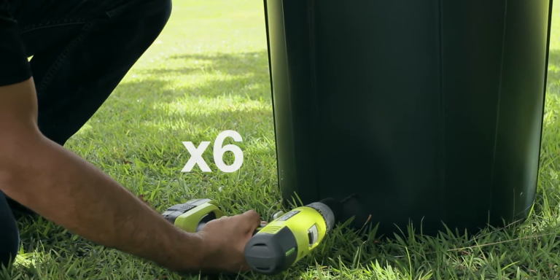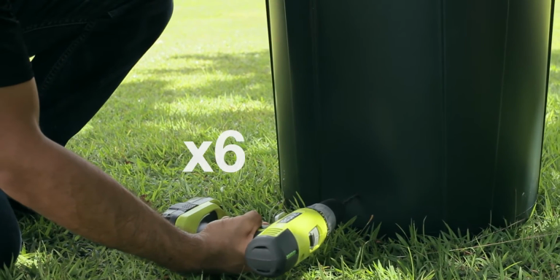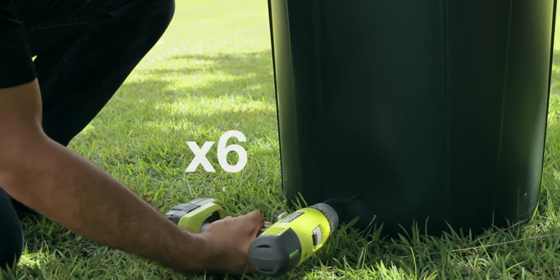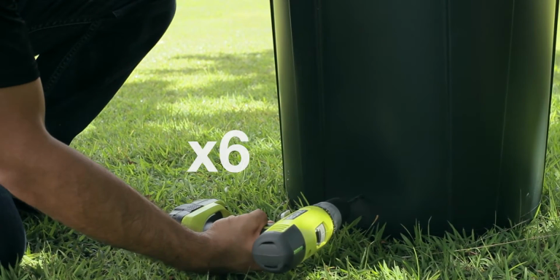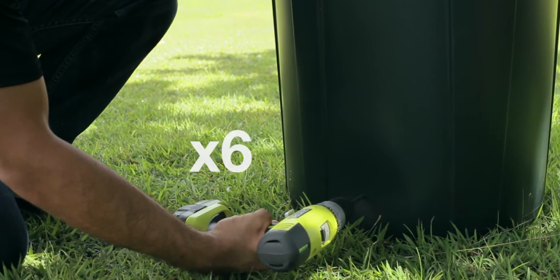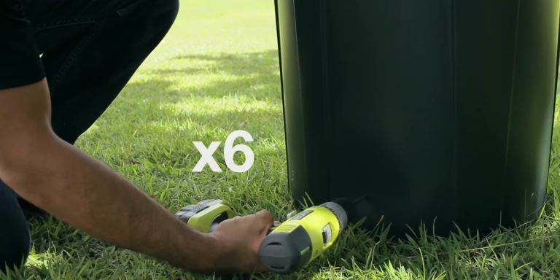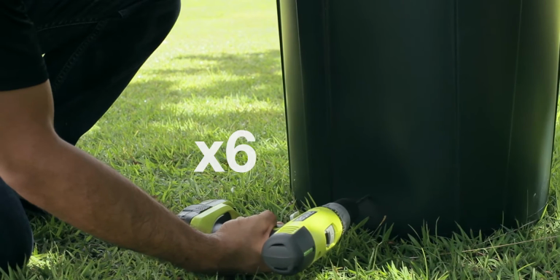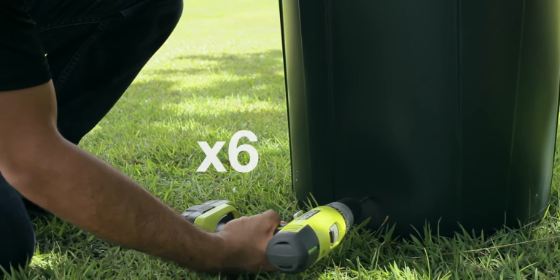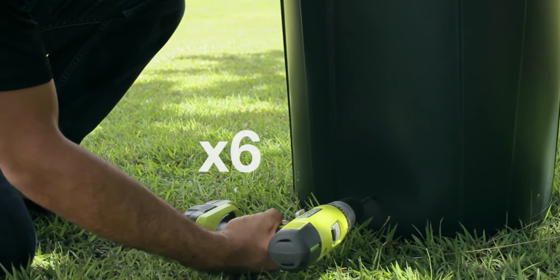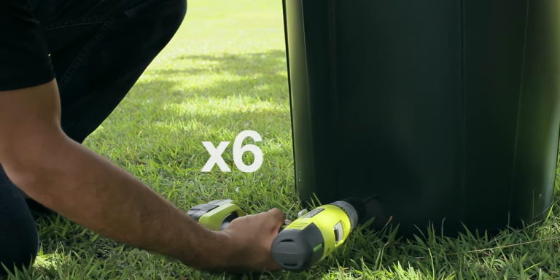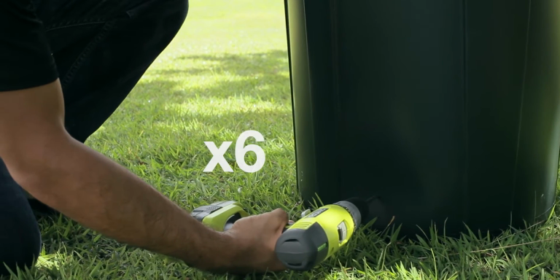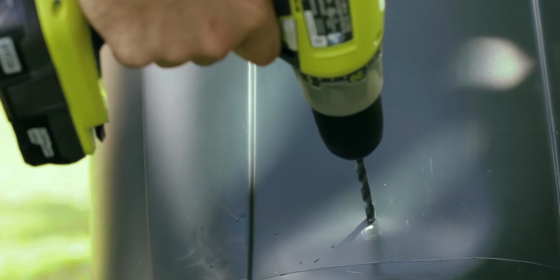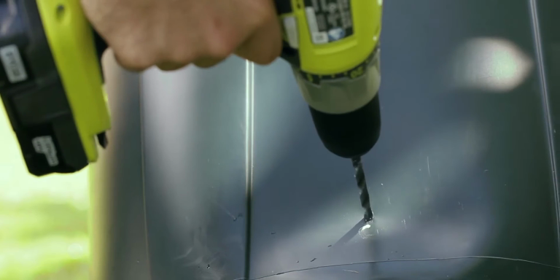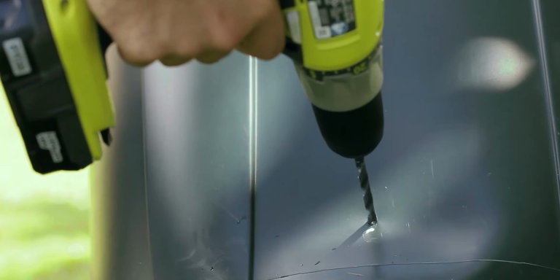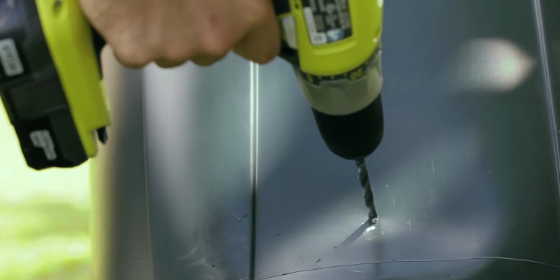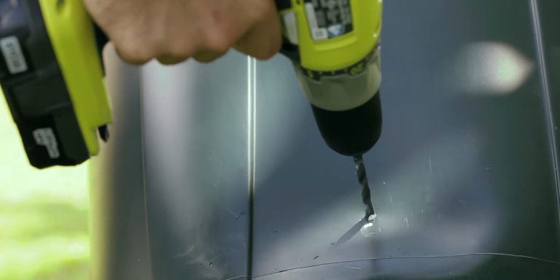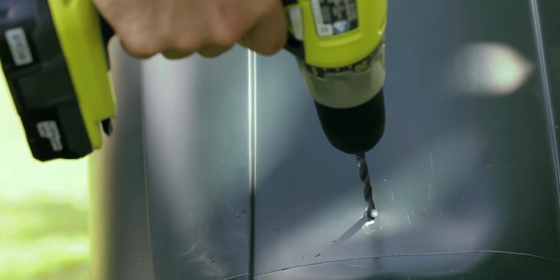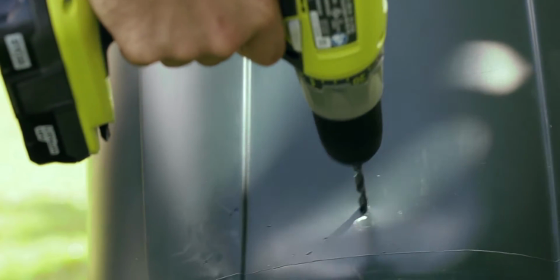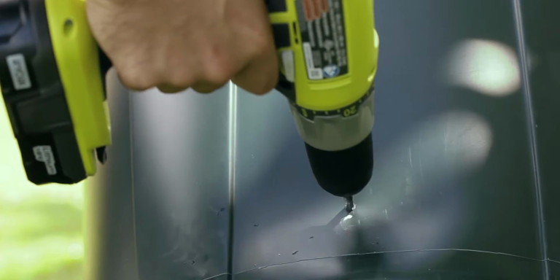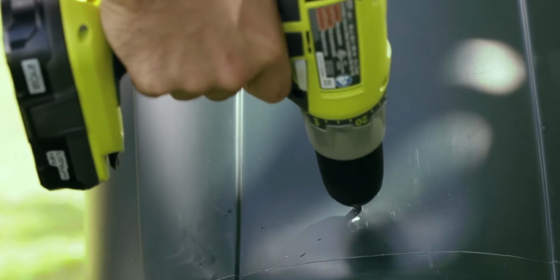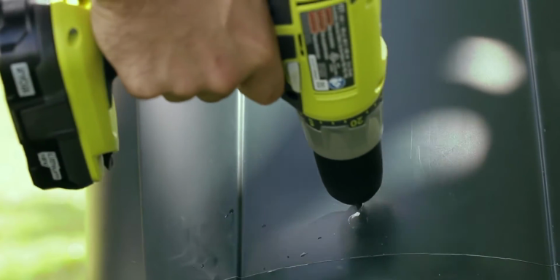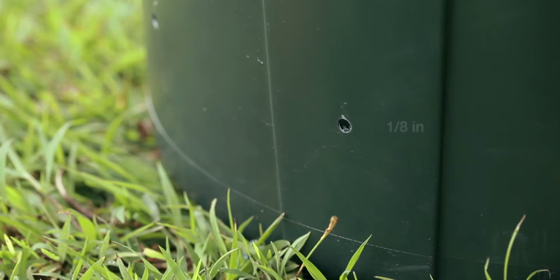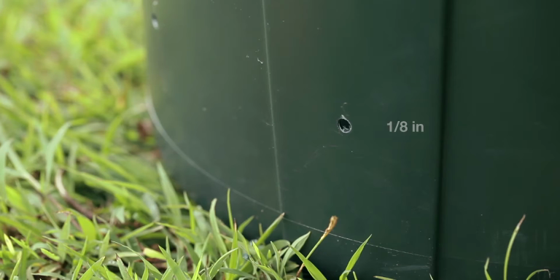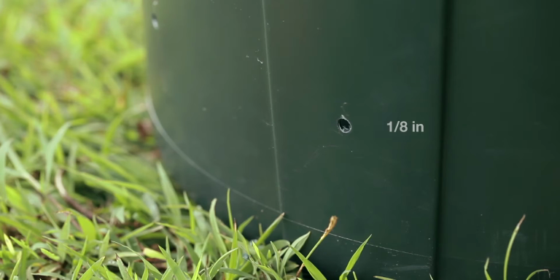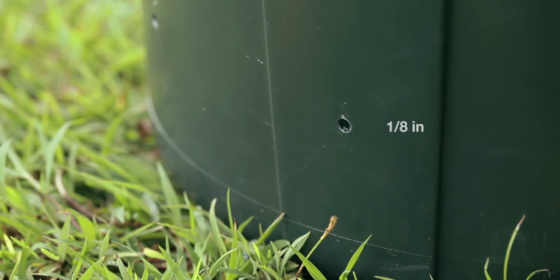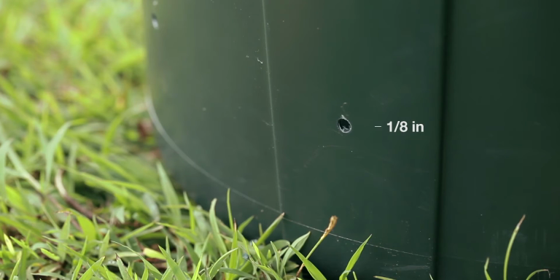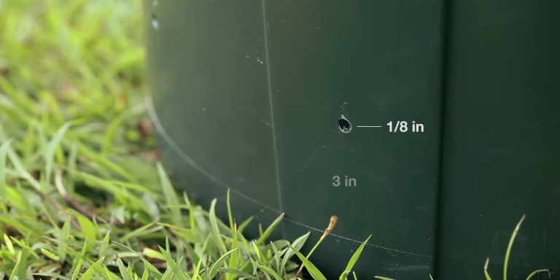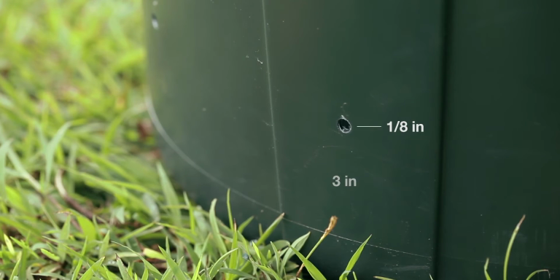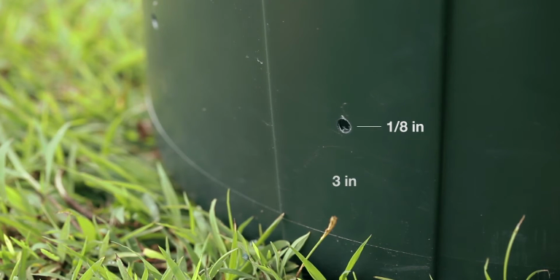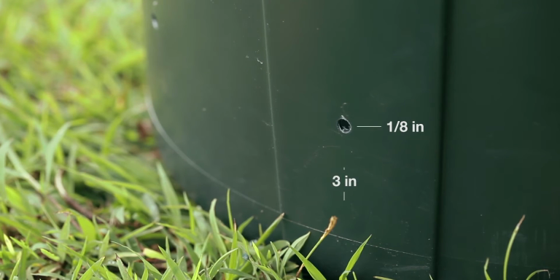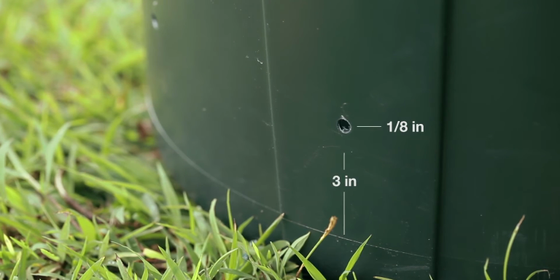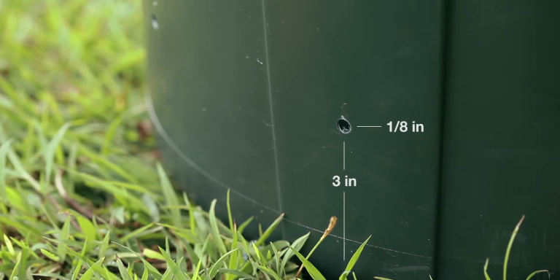First, drill six holes on the side of the barrel, one-eighth inch in size, three inches from the bottom.